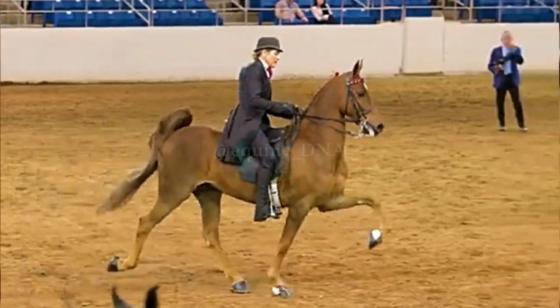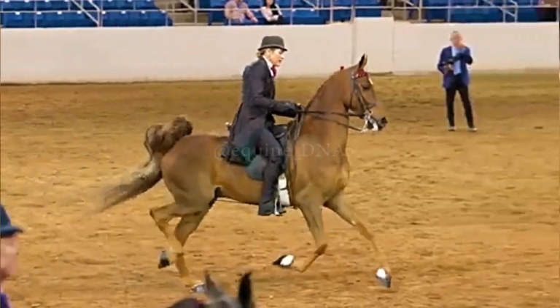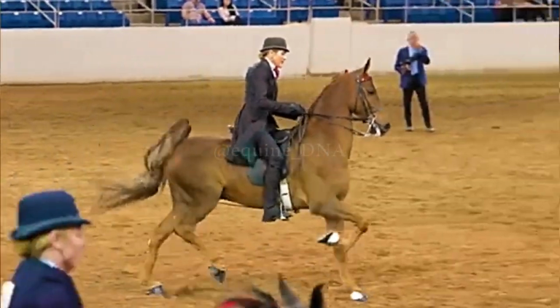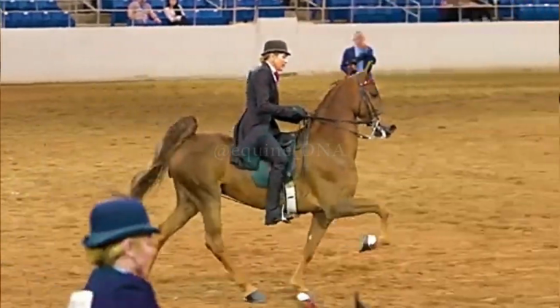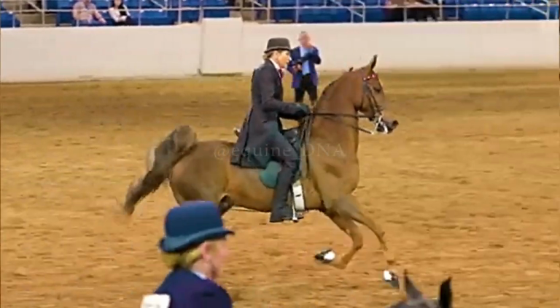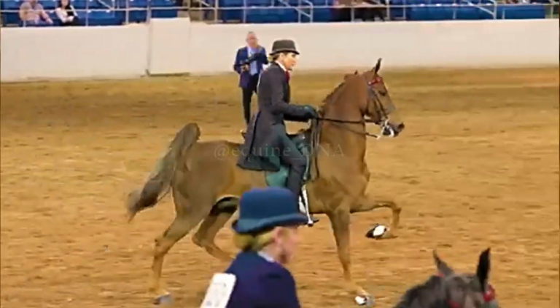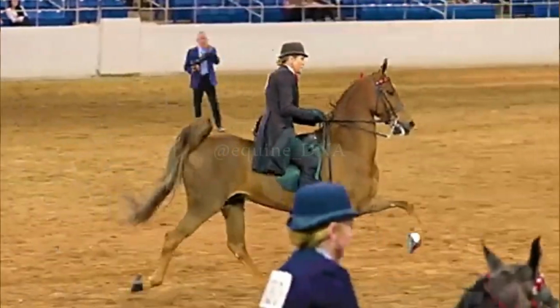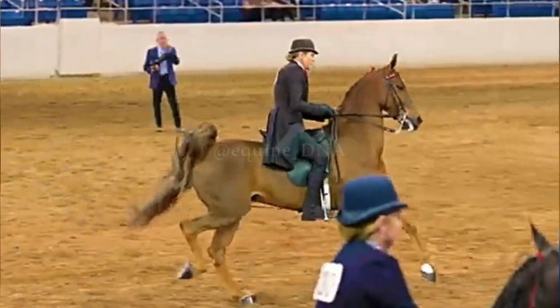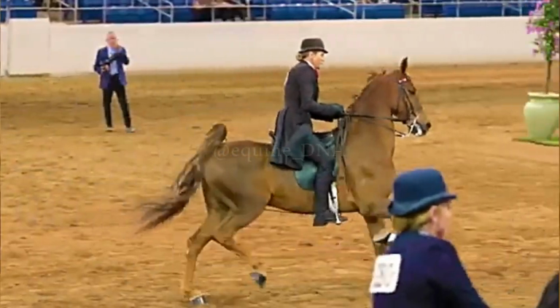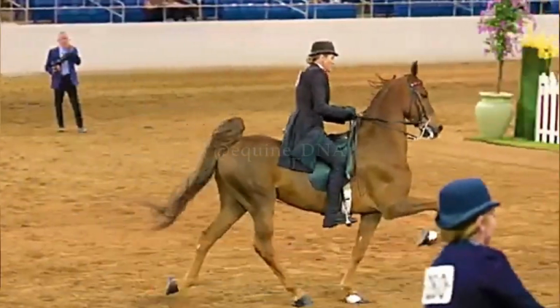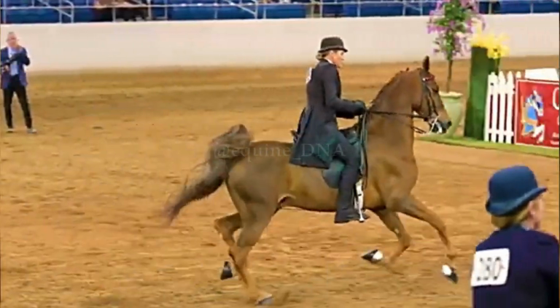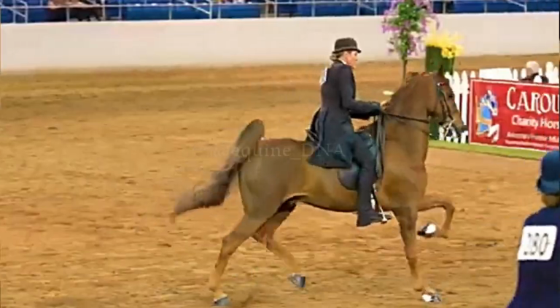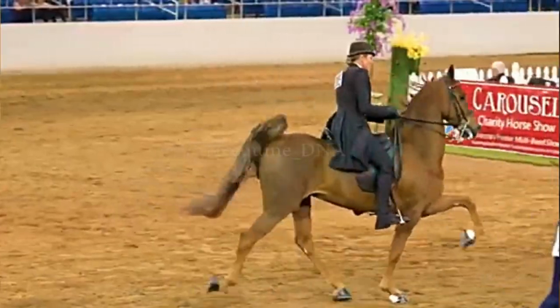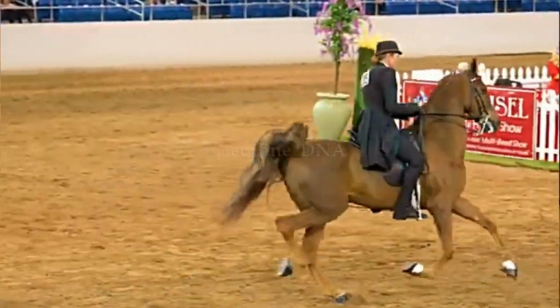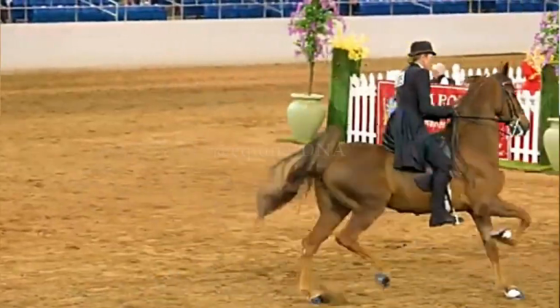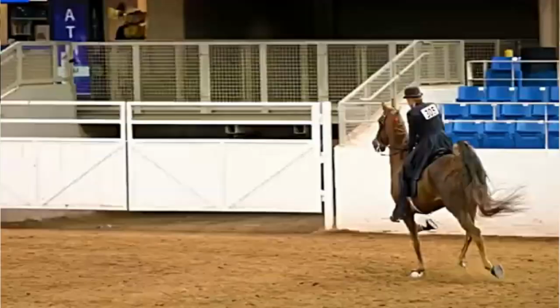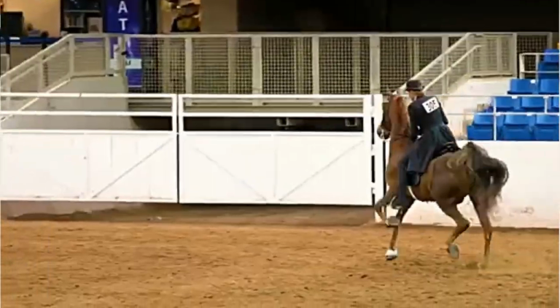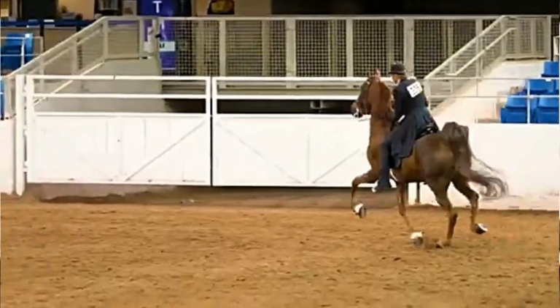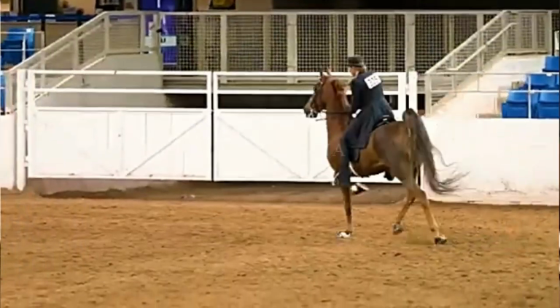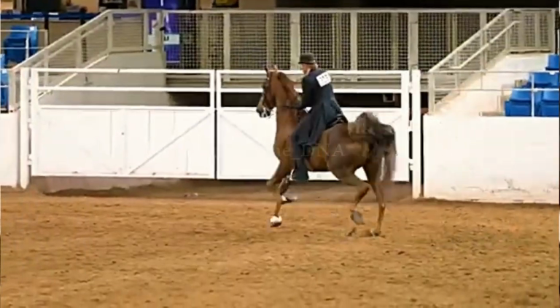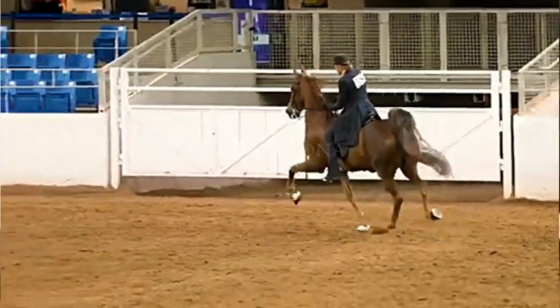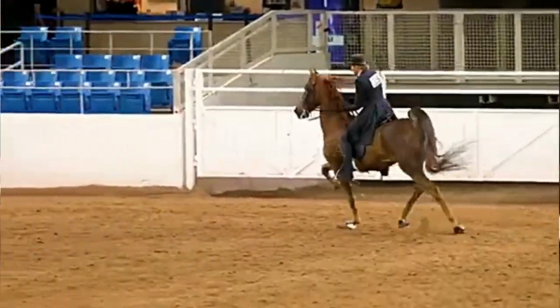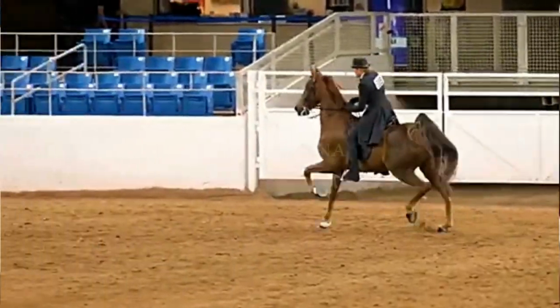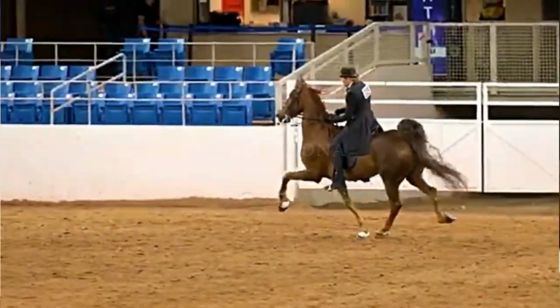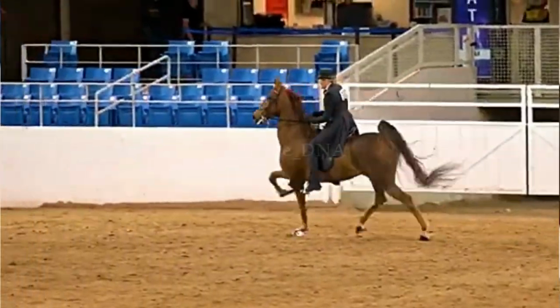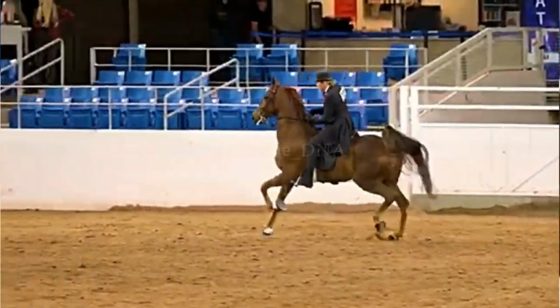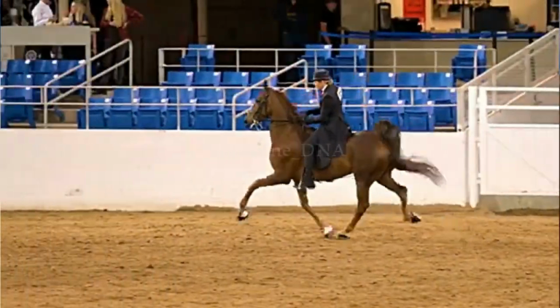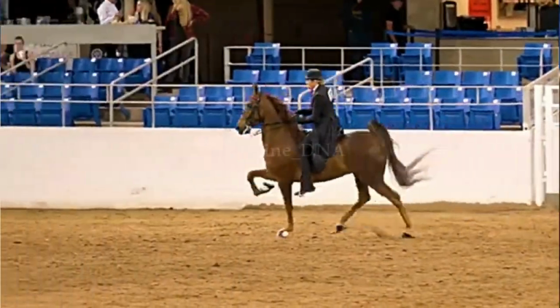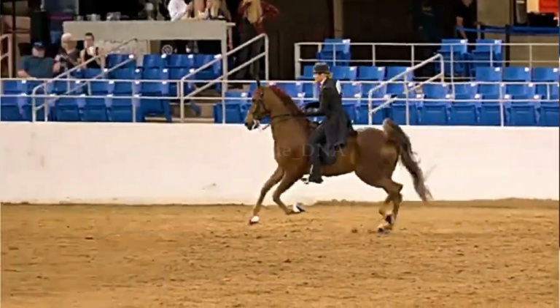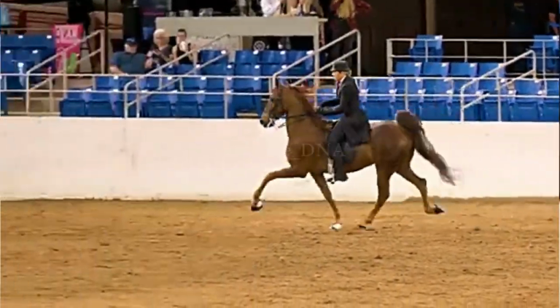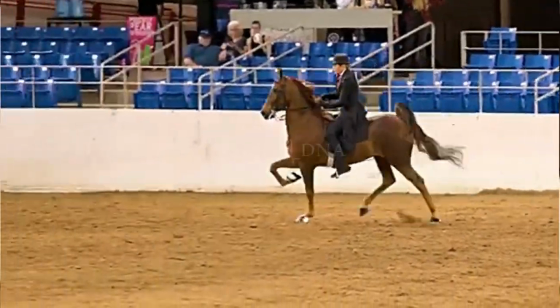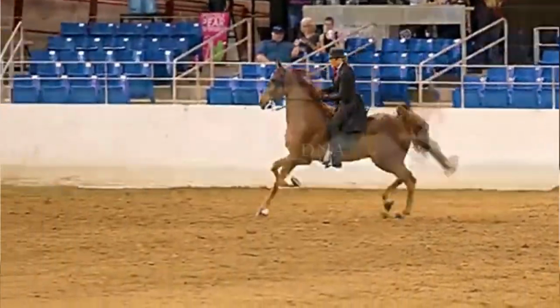Additionally, its majestic presence and friendly disposition contribute to its popularity as a saddle horse.